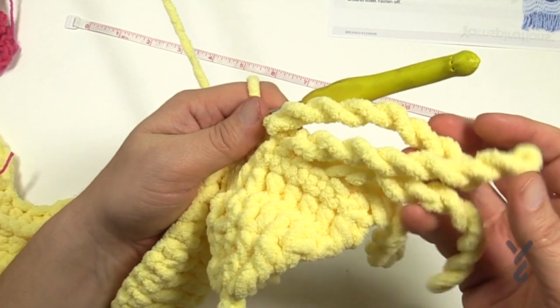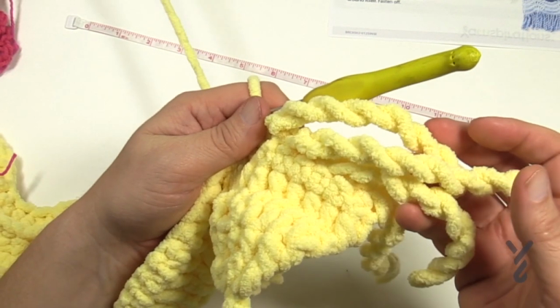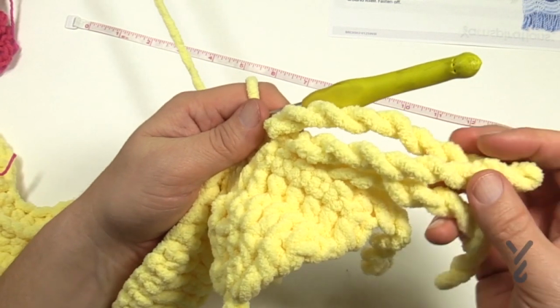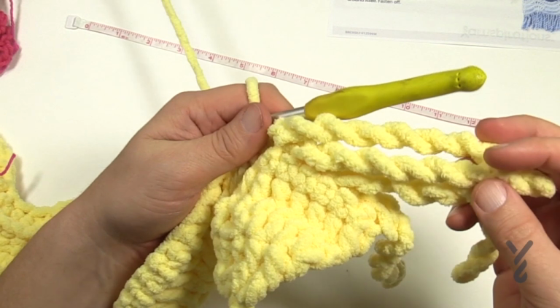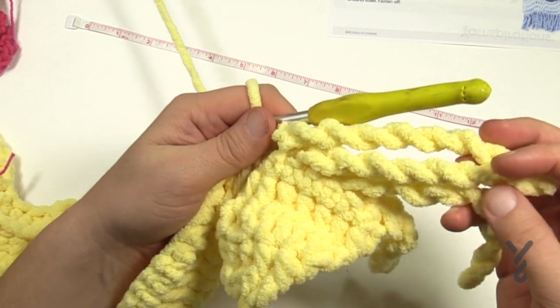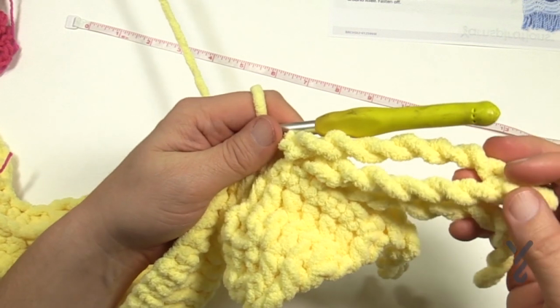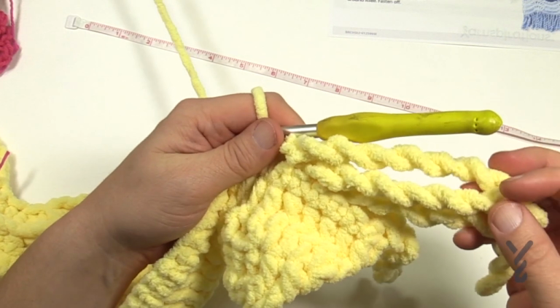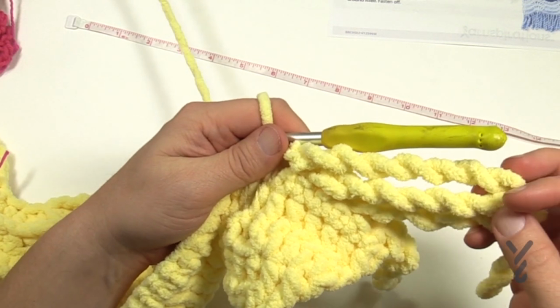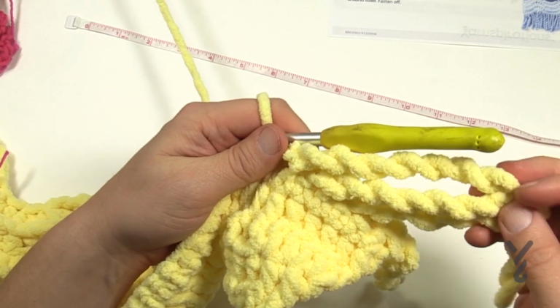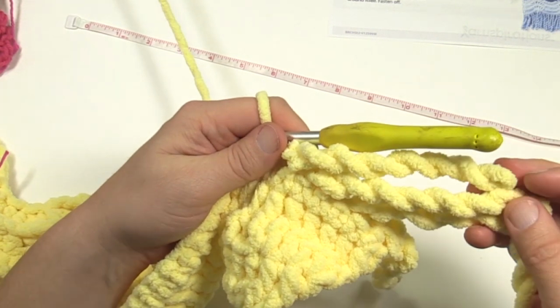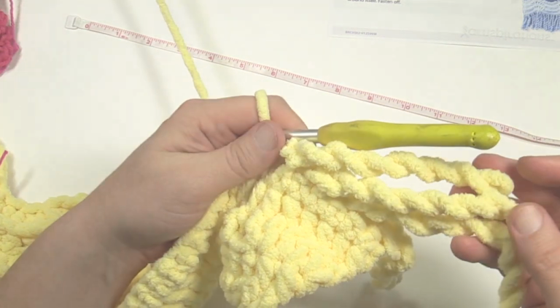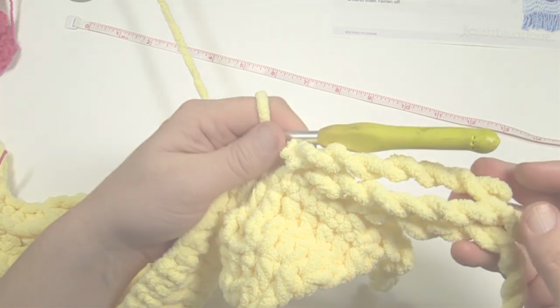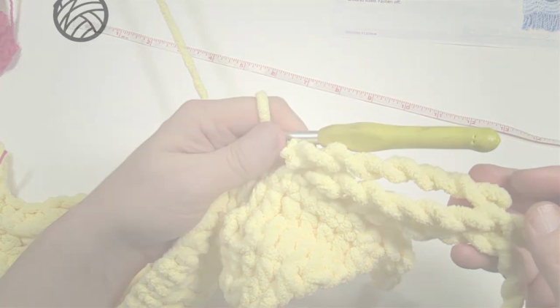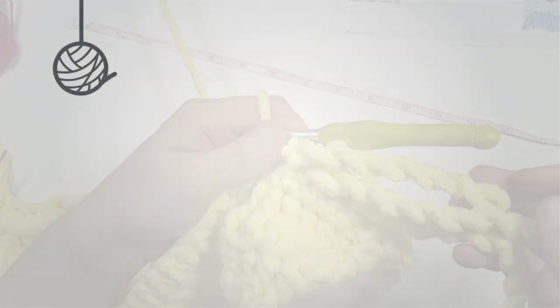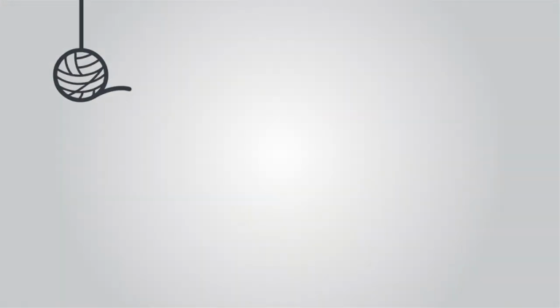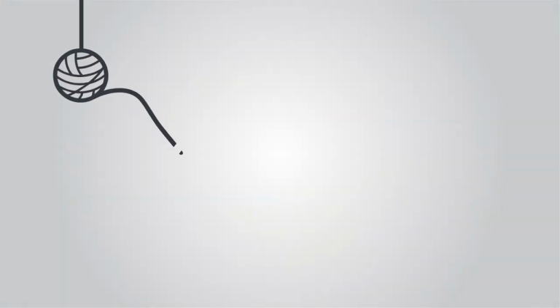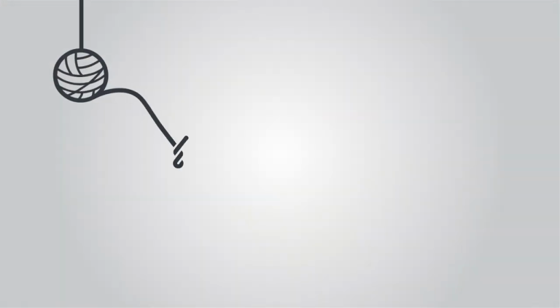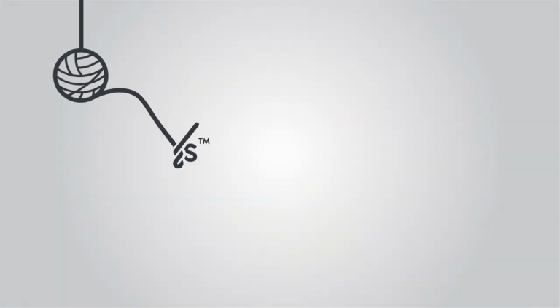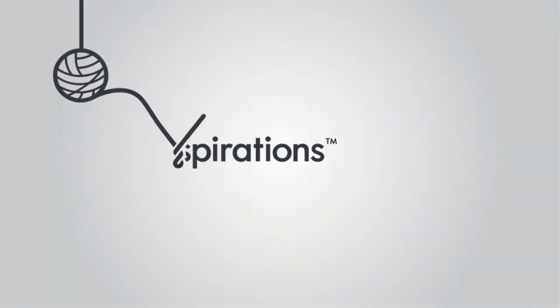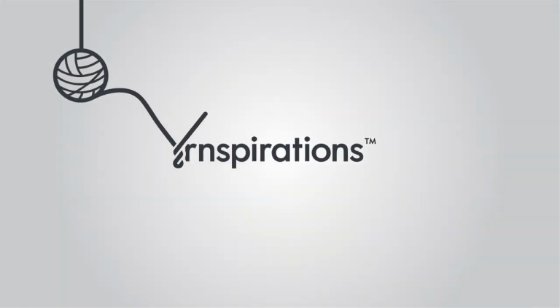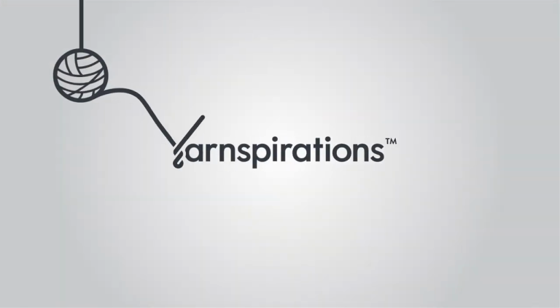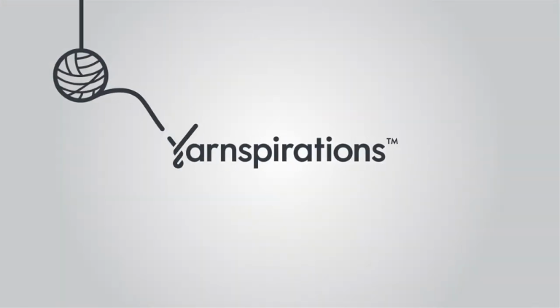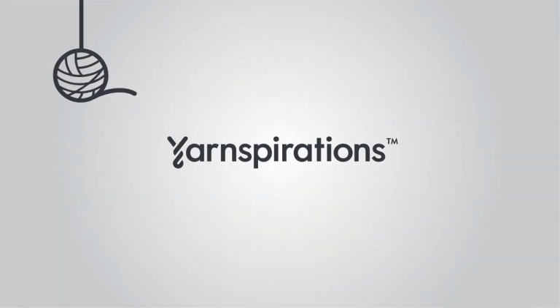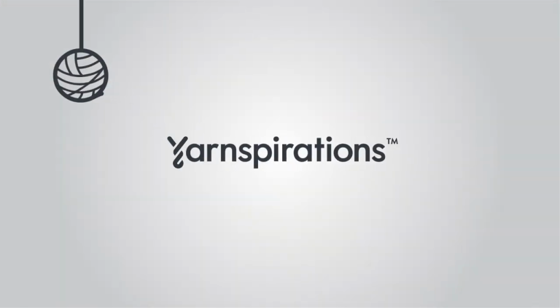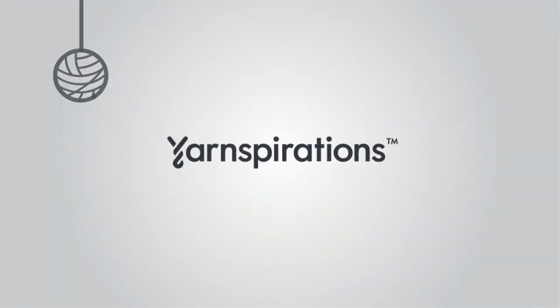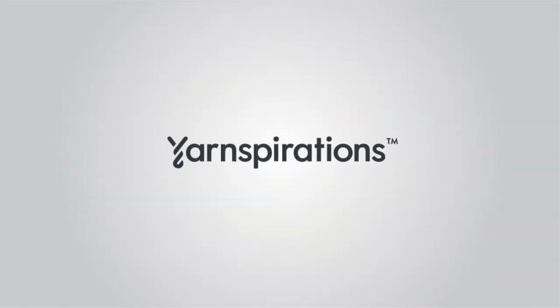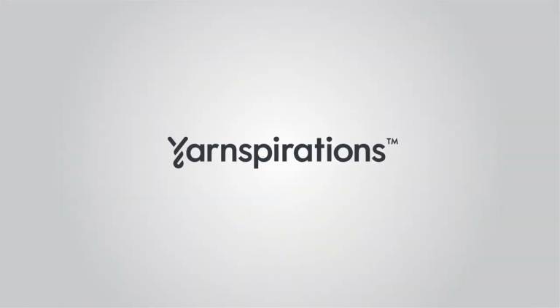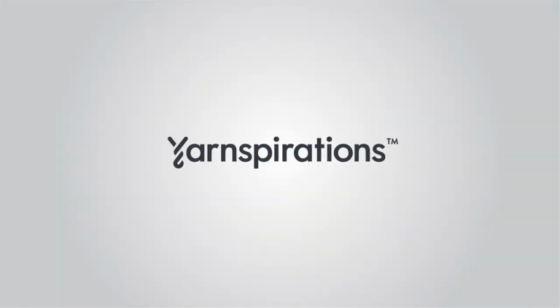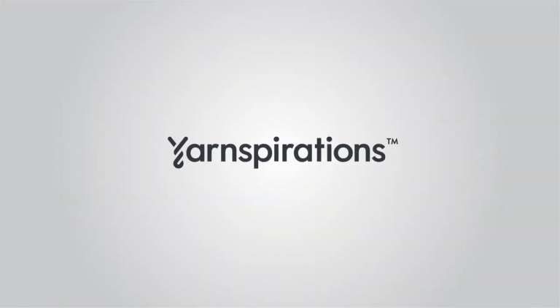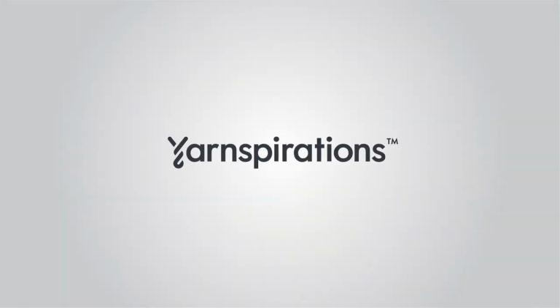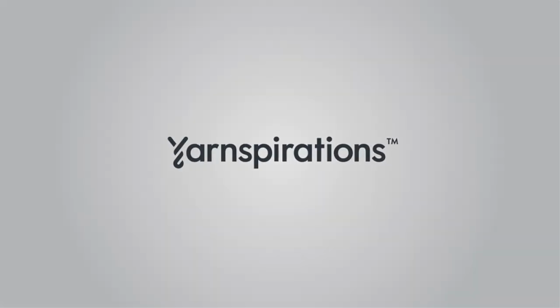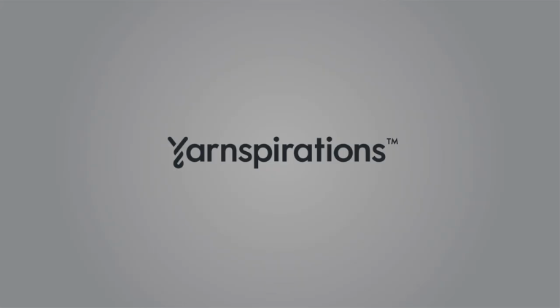So this is how you do twisting fringe. We'll see you later!